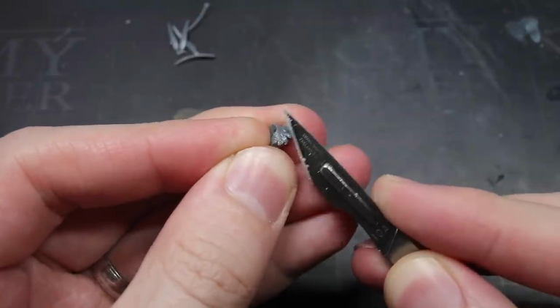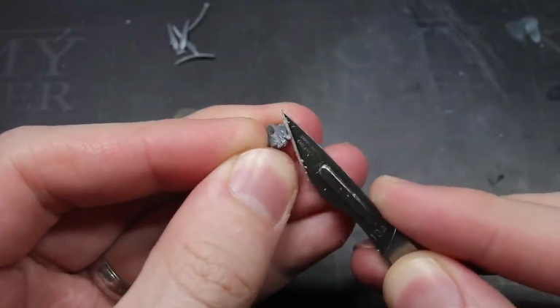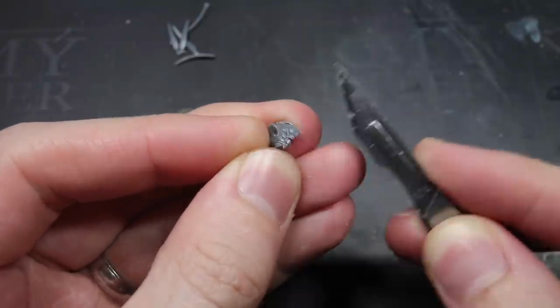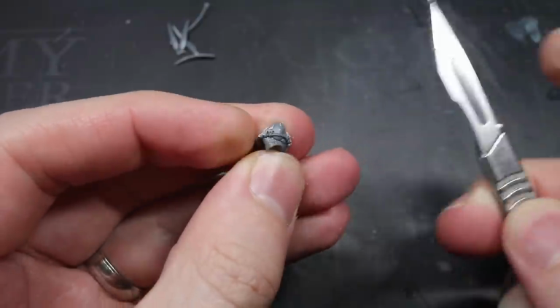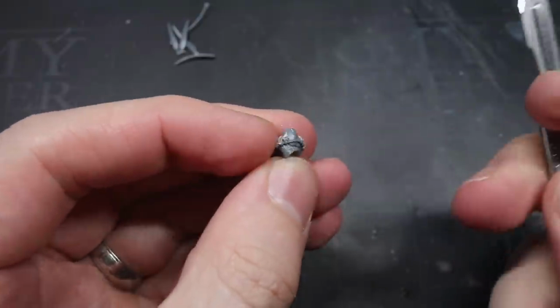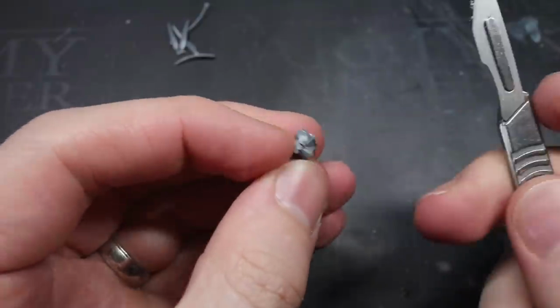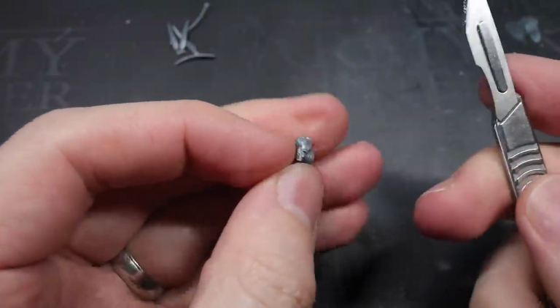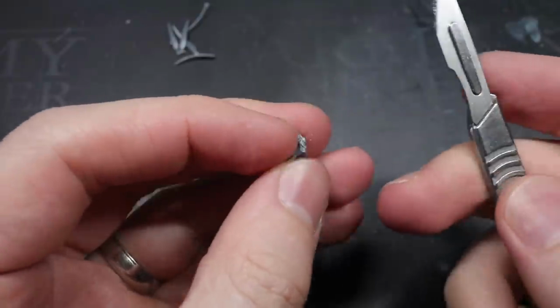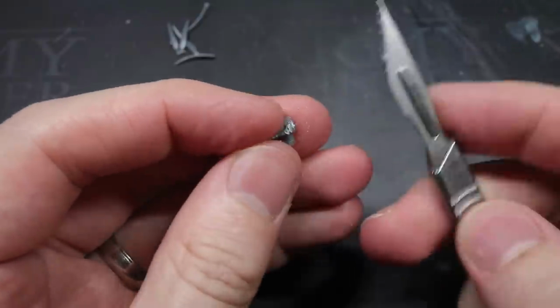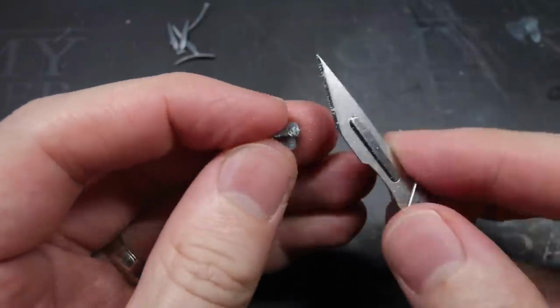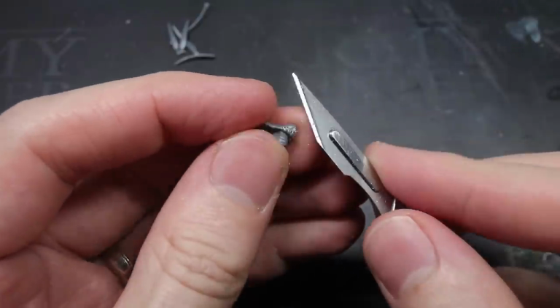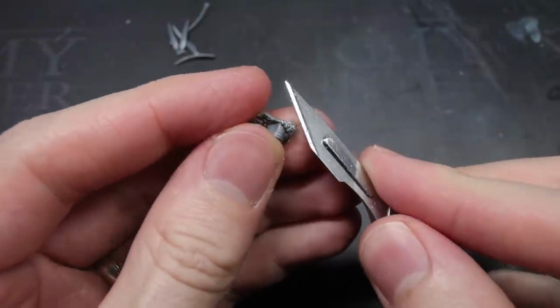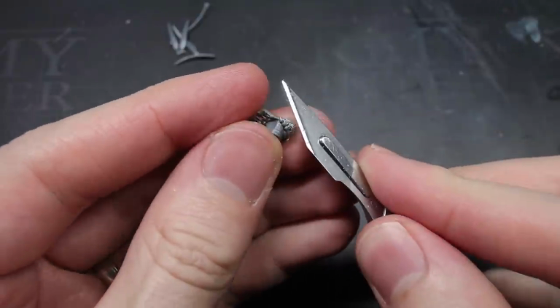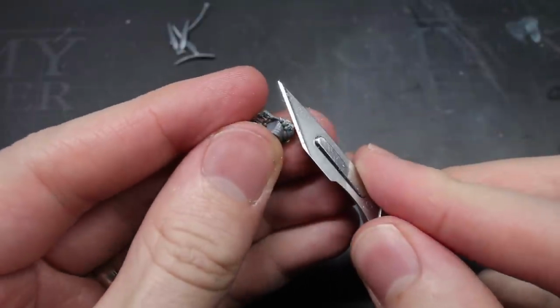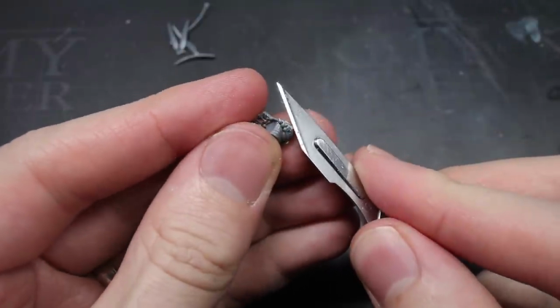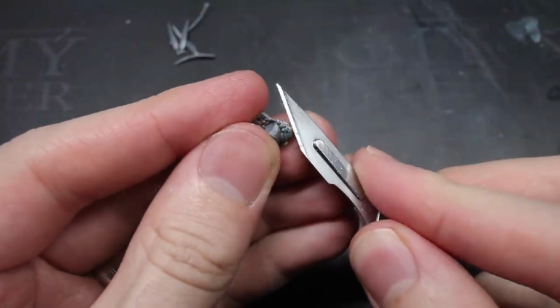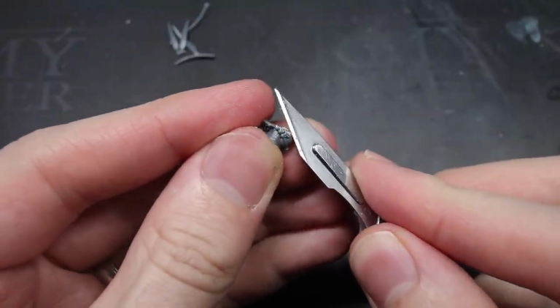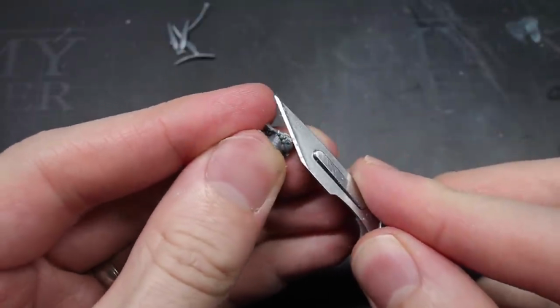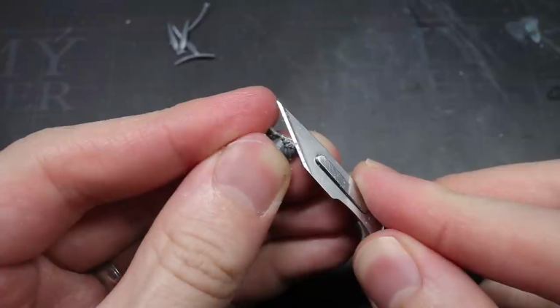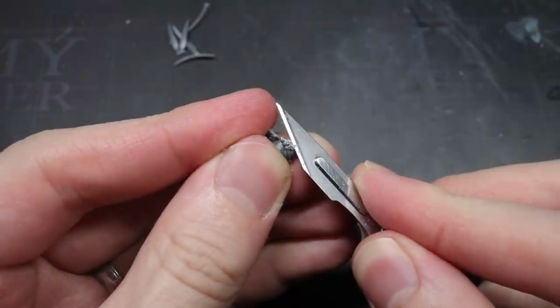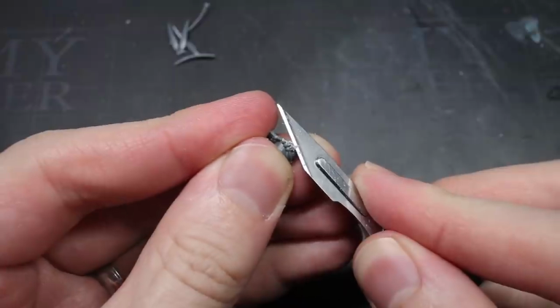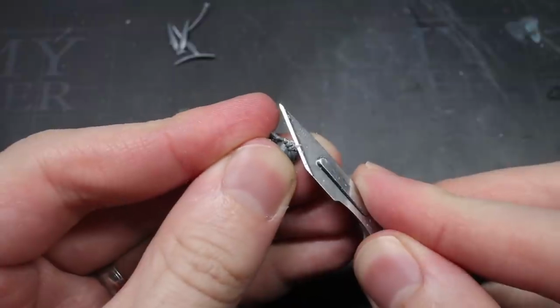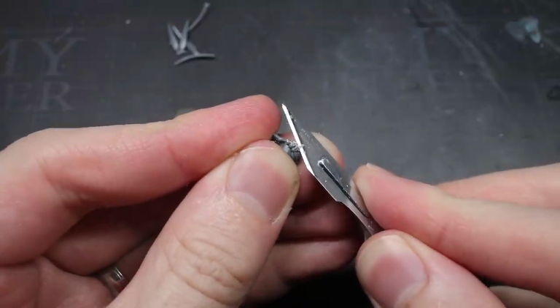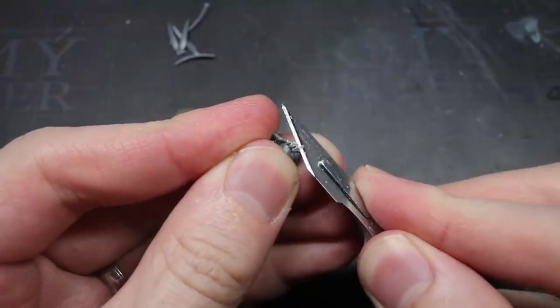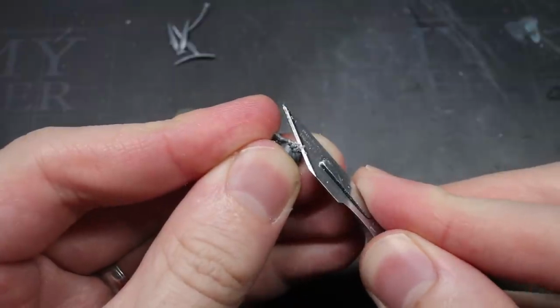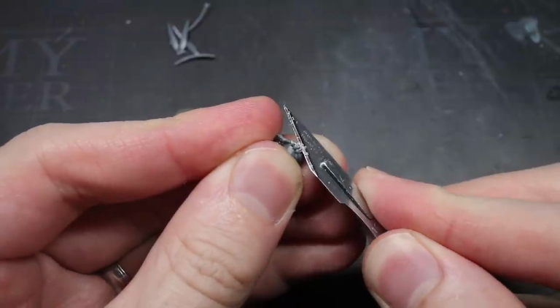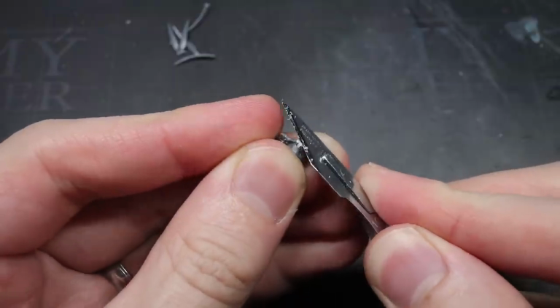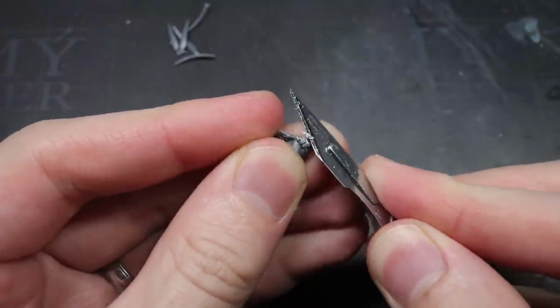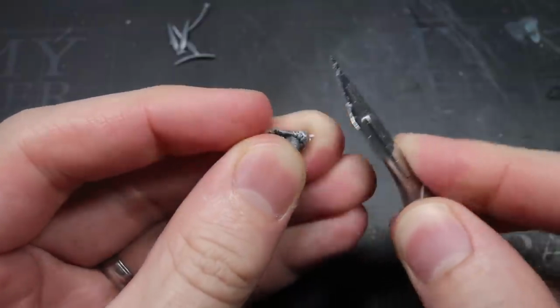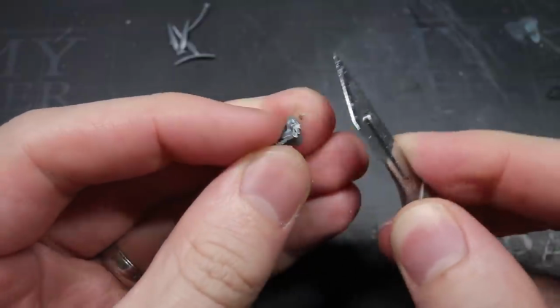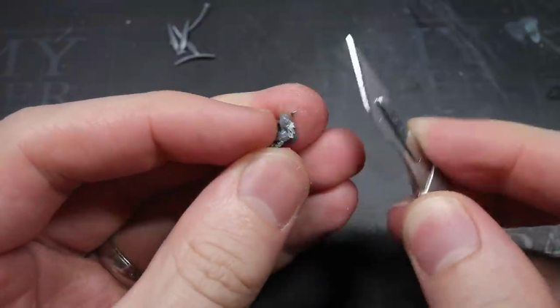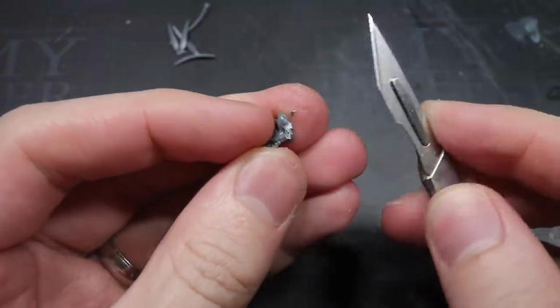With the feathers removed, I then used my knife to help tidy up the cuts that I had made with those clippers.